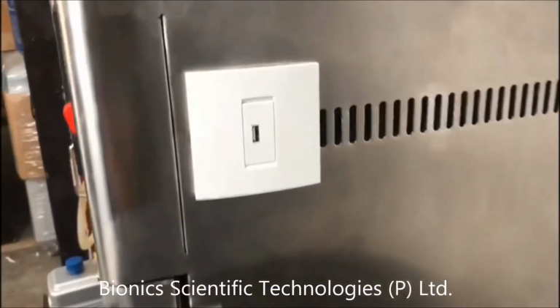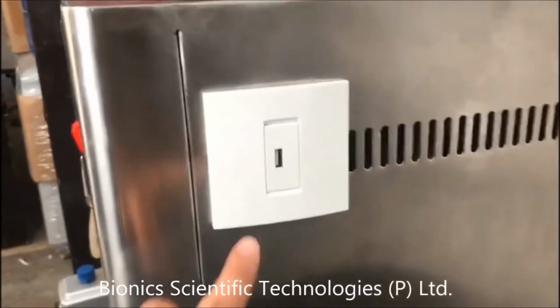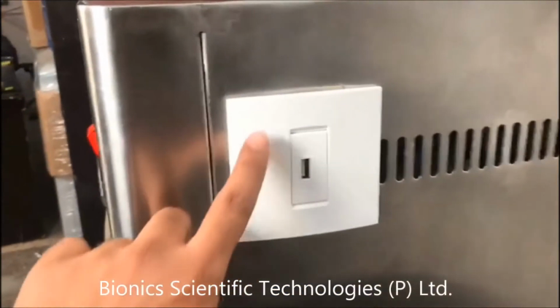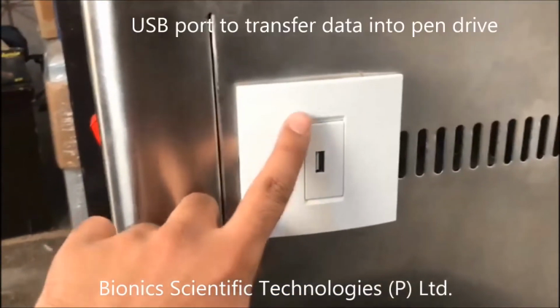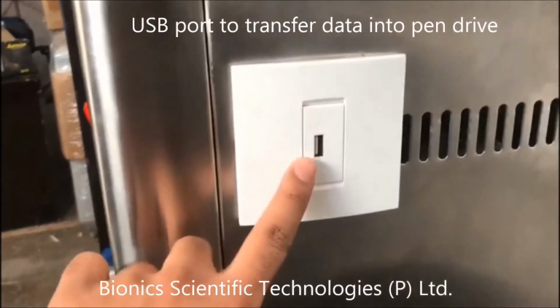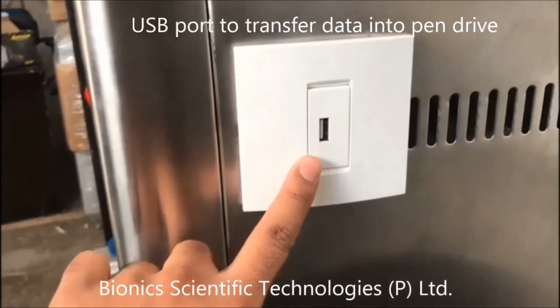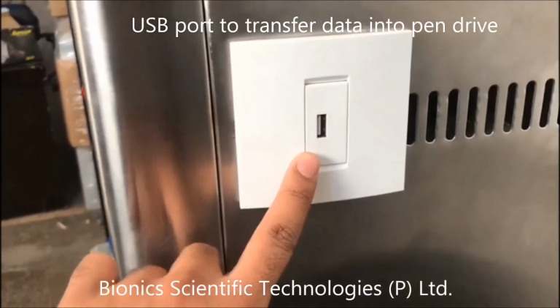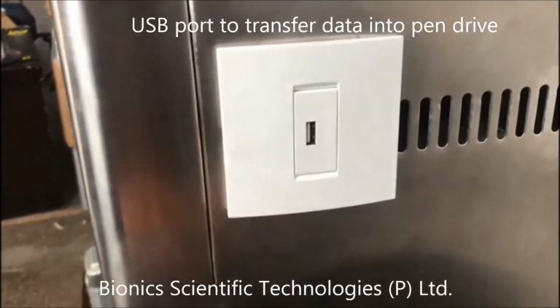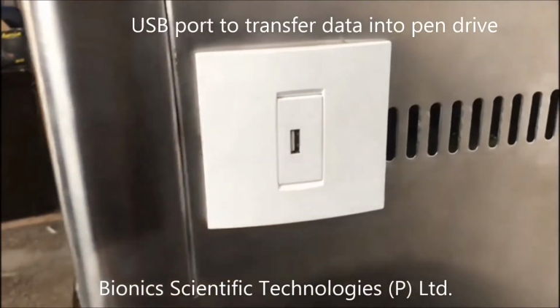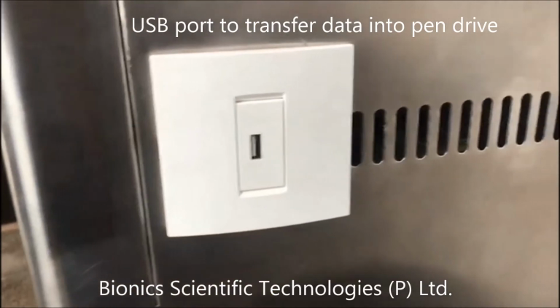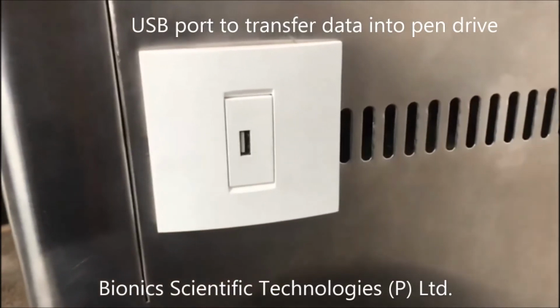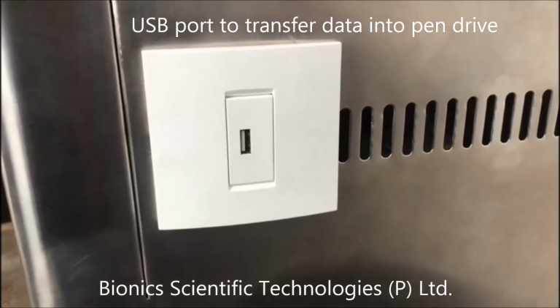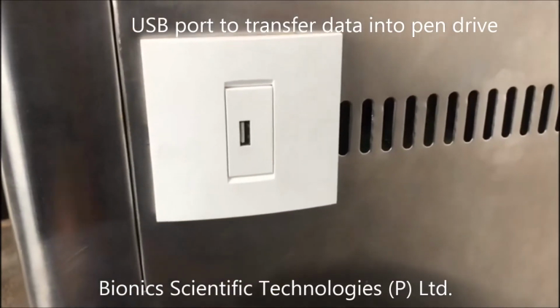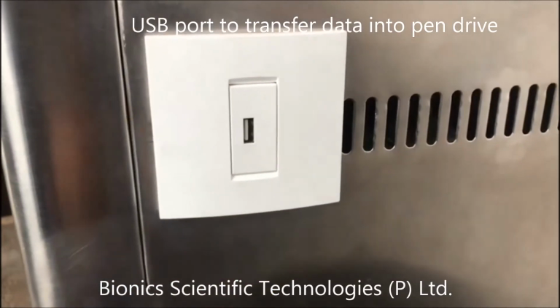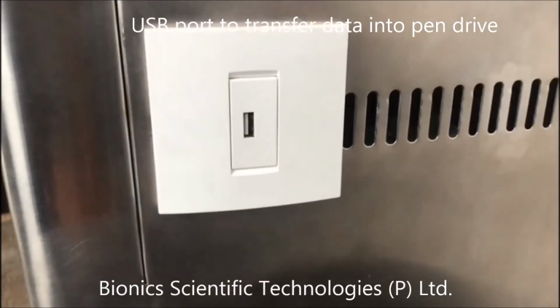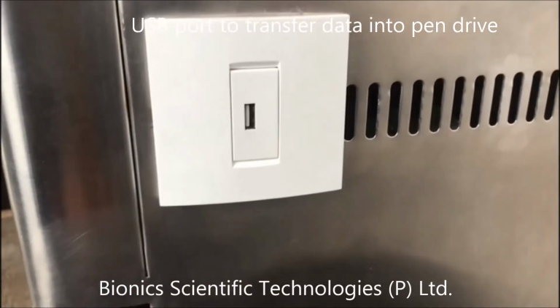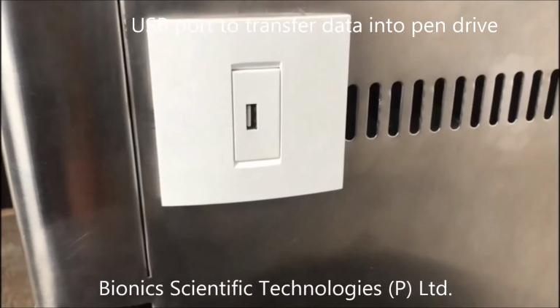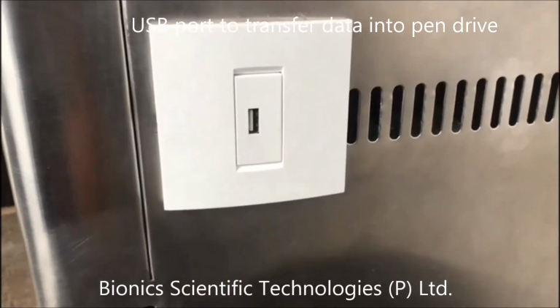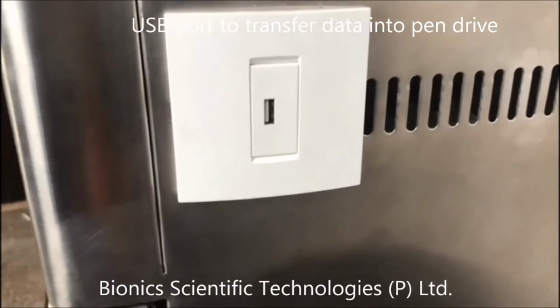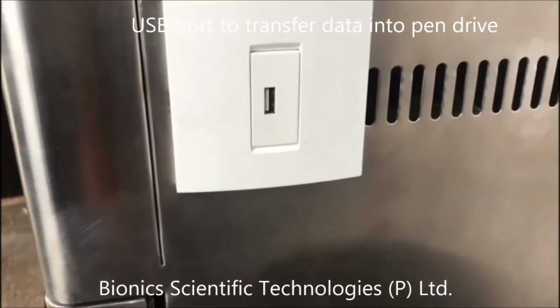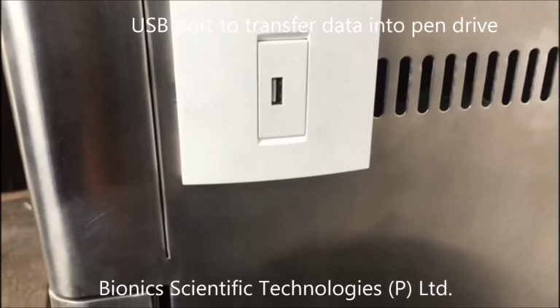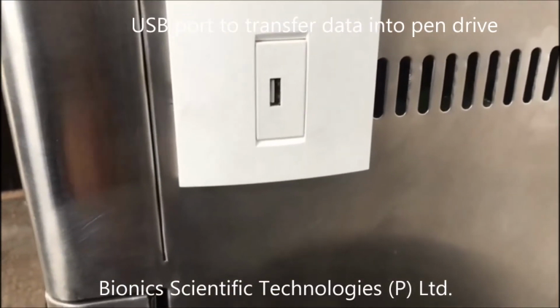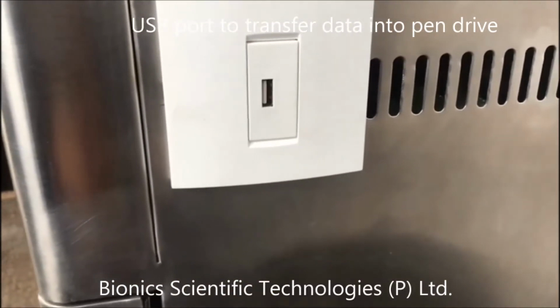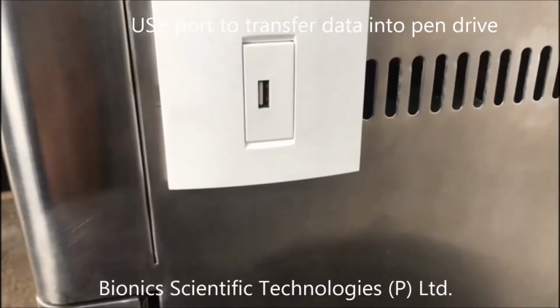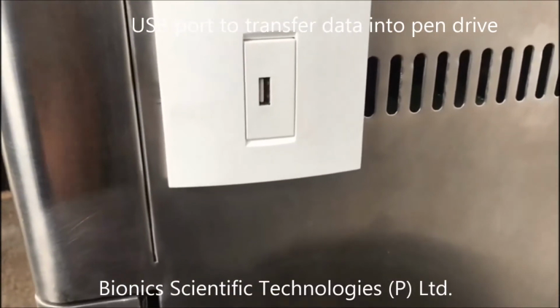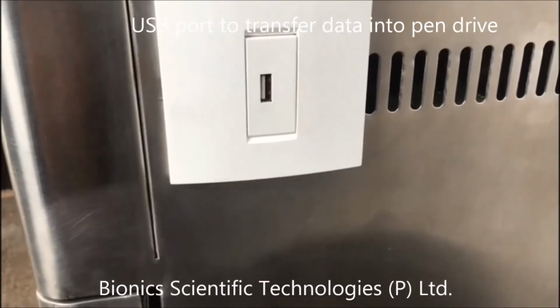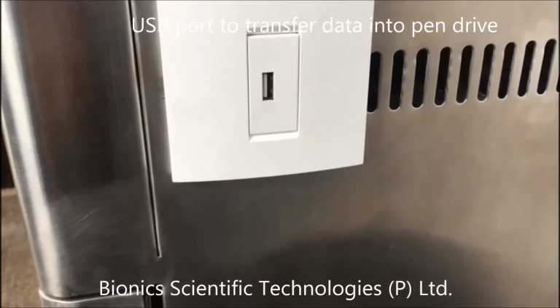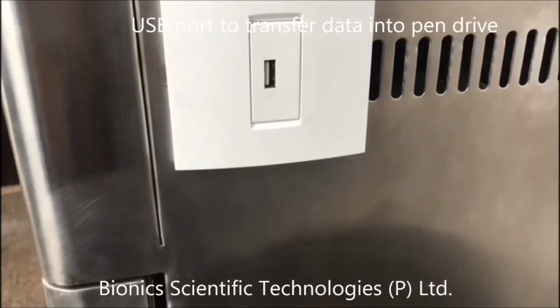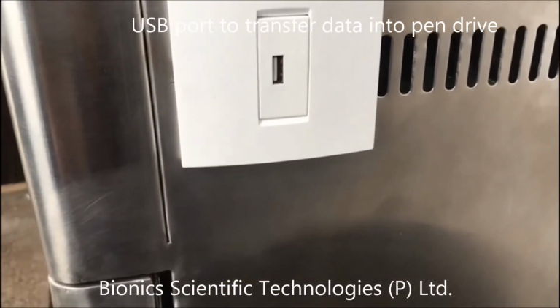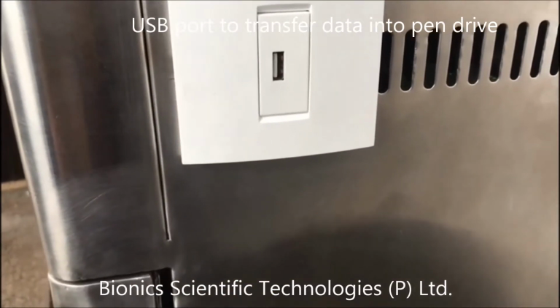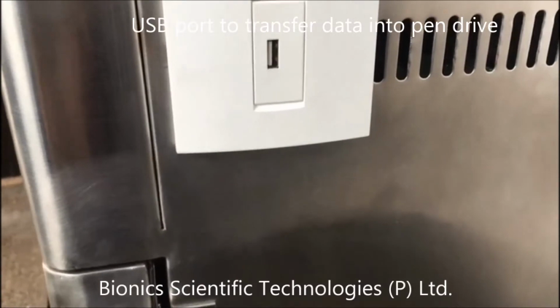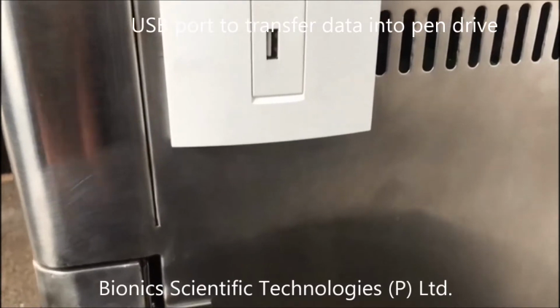This is the USB port, through which you can record your data as per your need. There is also an additional function available which I'll show you.